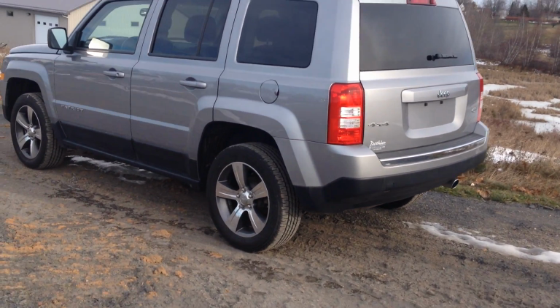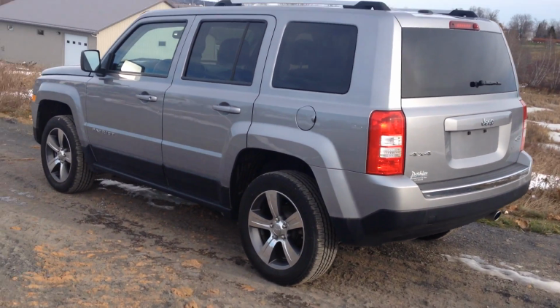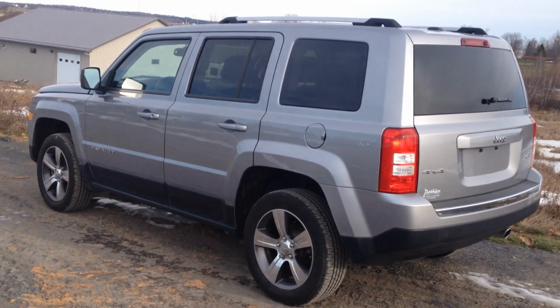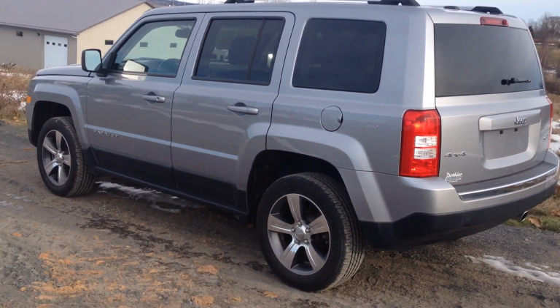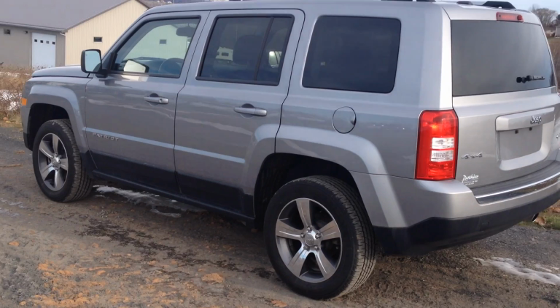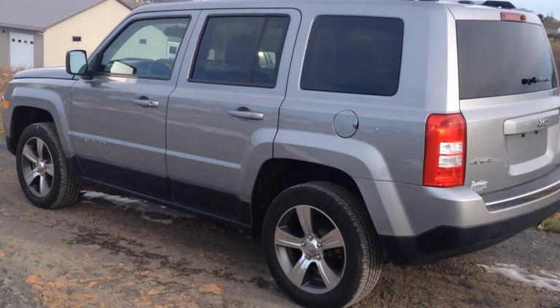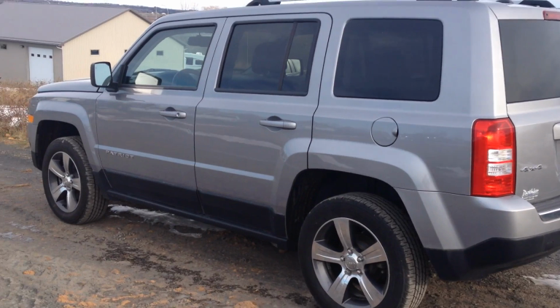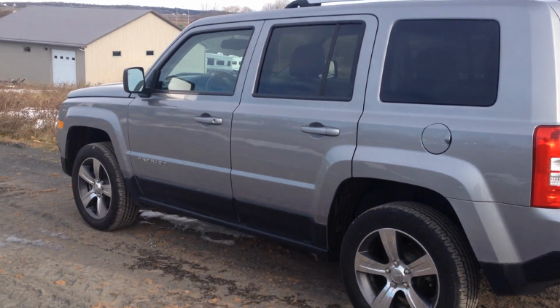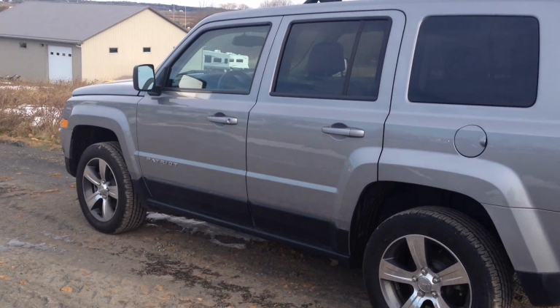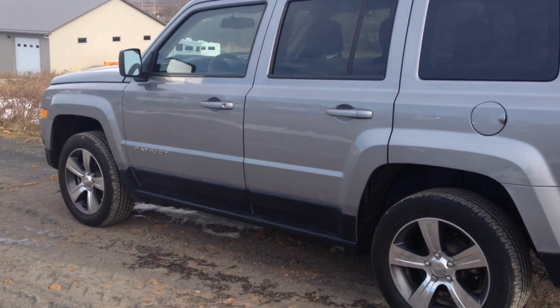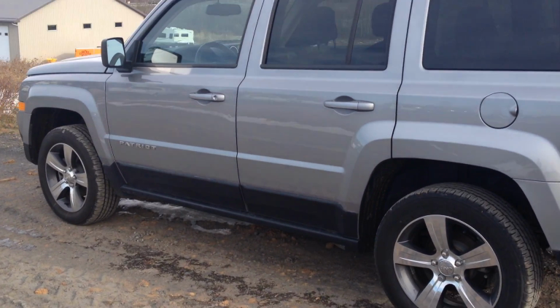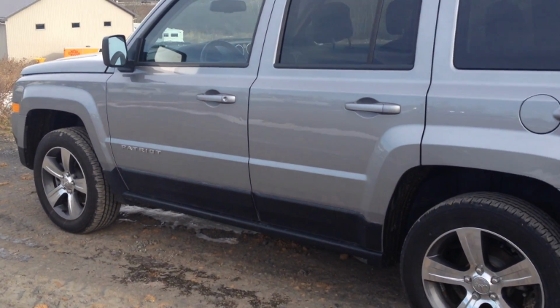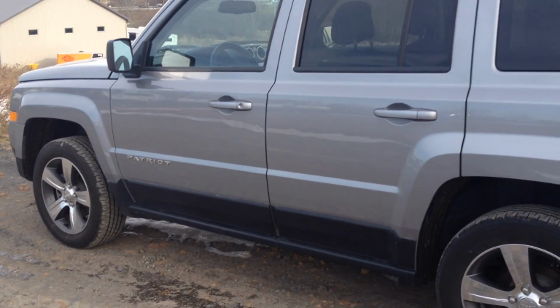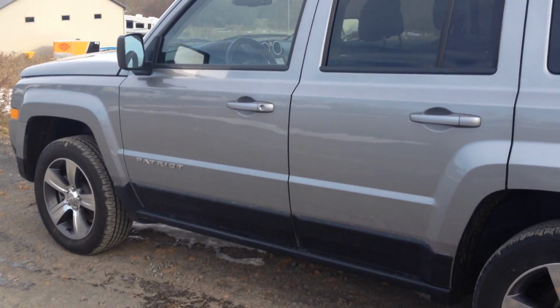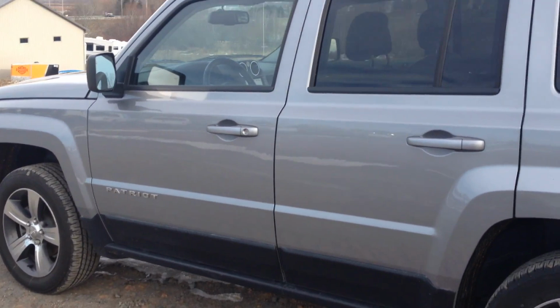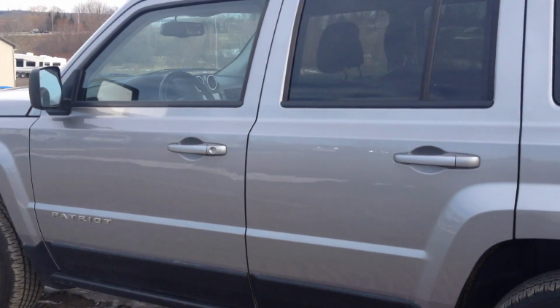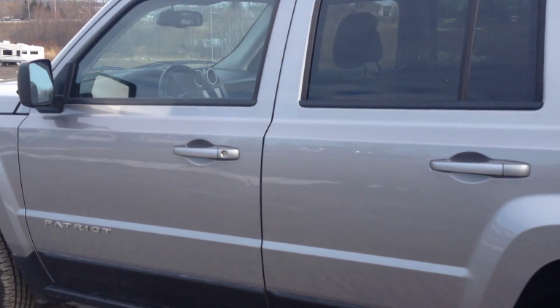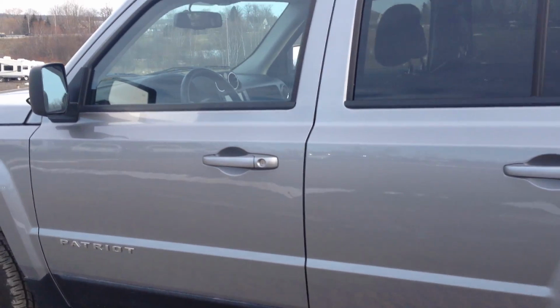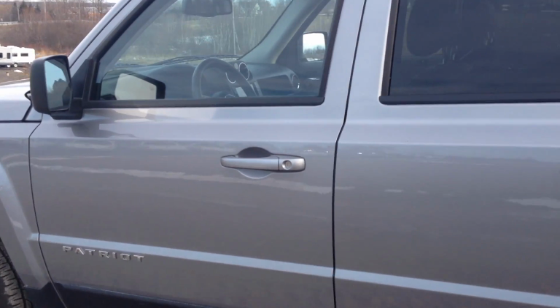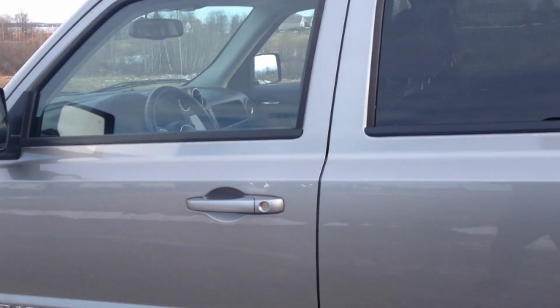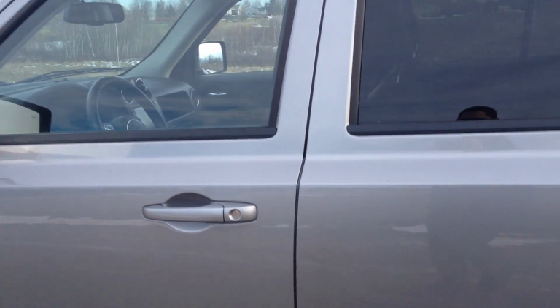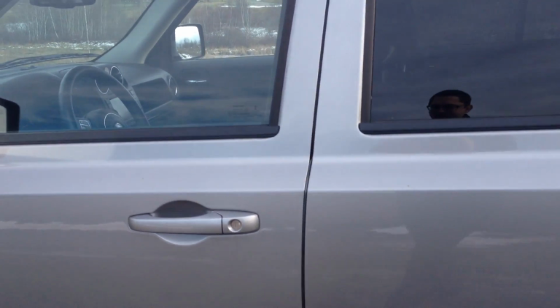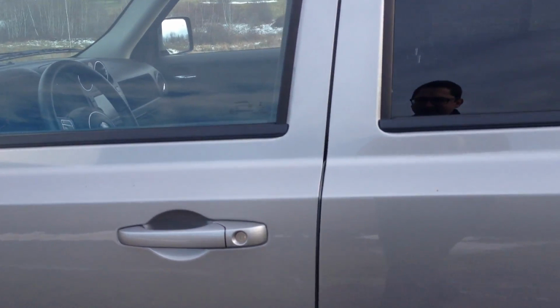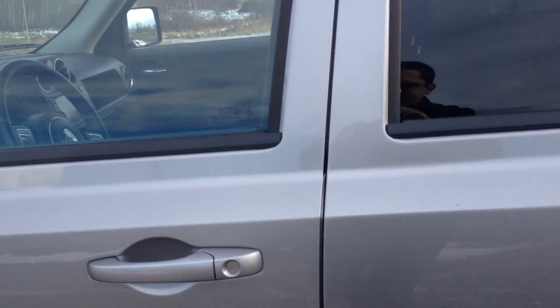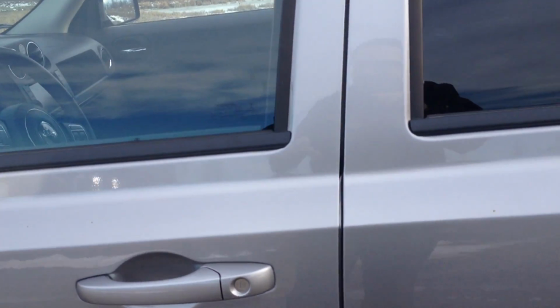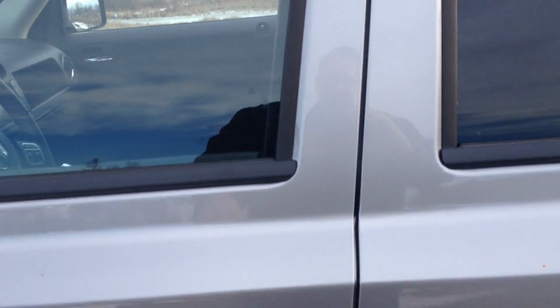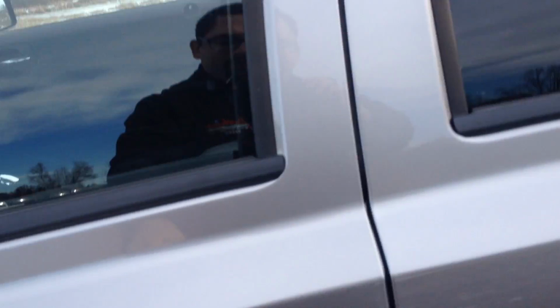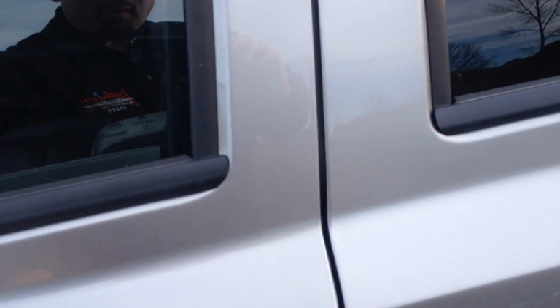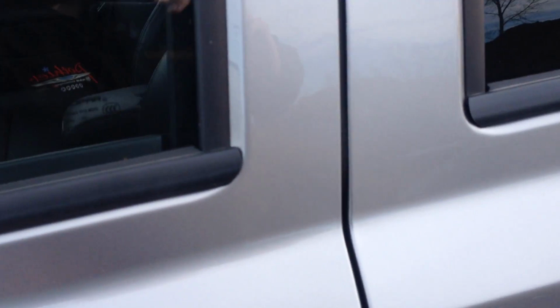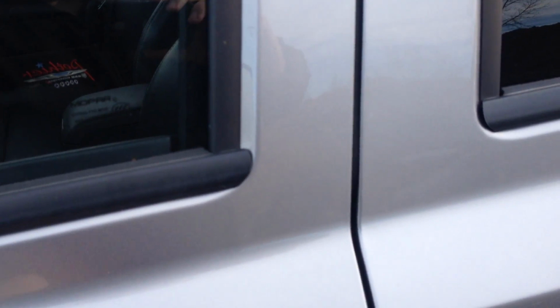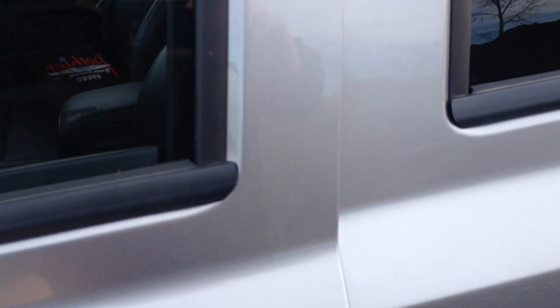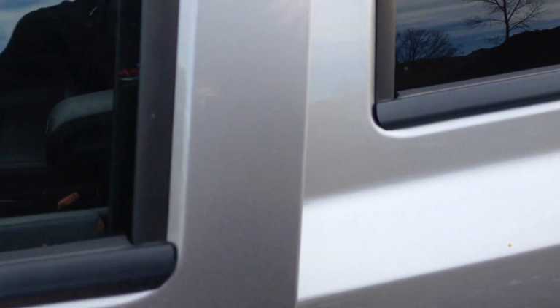I actually used the heated seats getting it up here — it's pretty cold out today. Four-wheel drive with heated seats is just the right vehicle for this time of year.